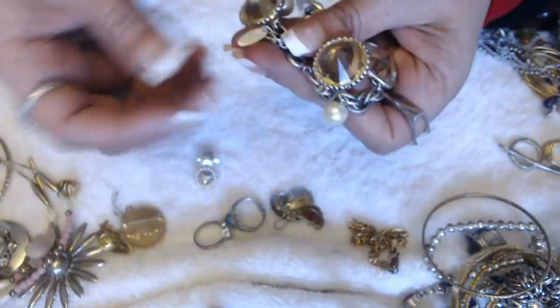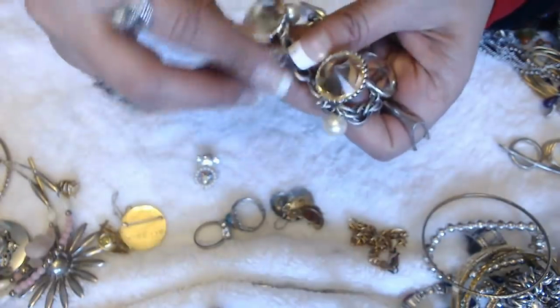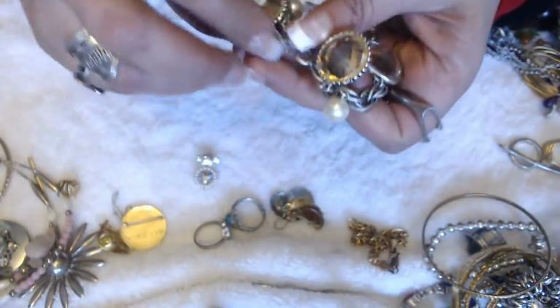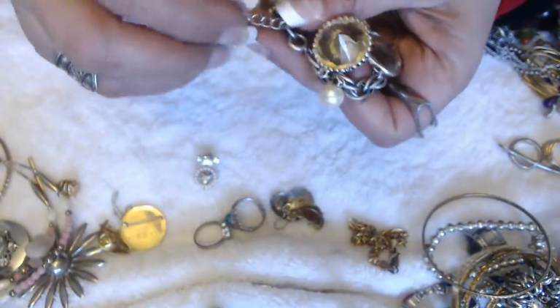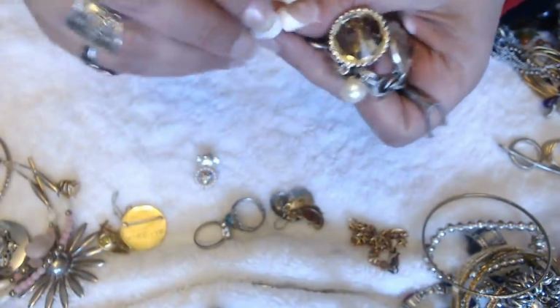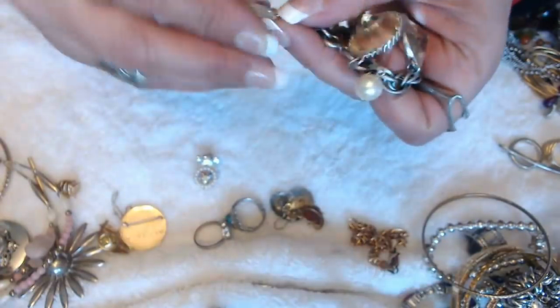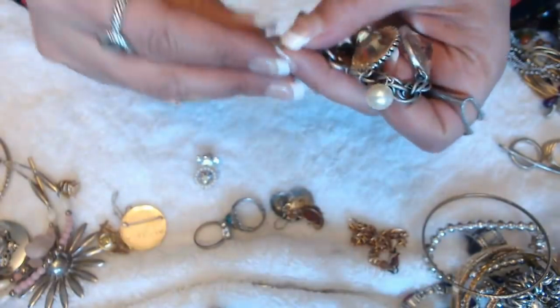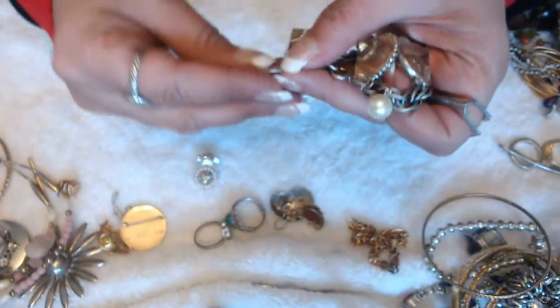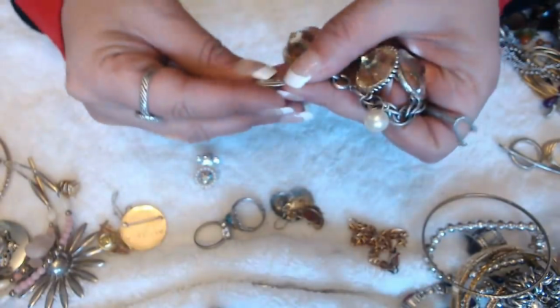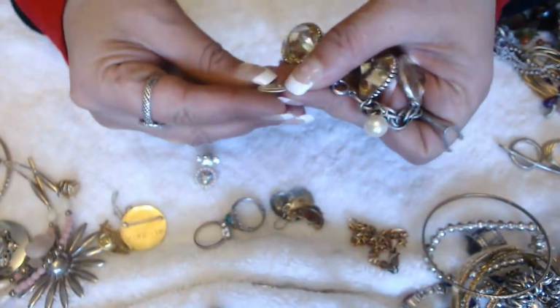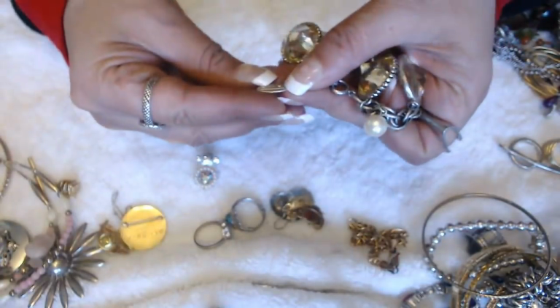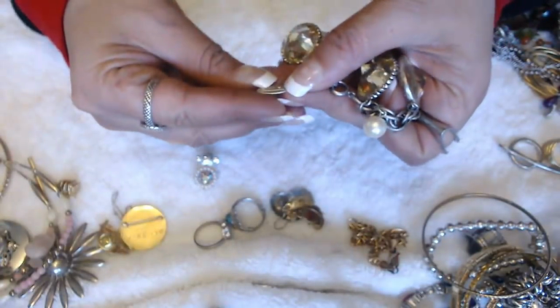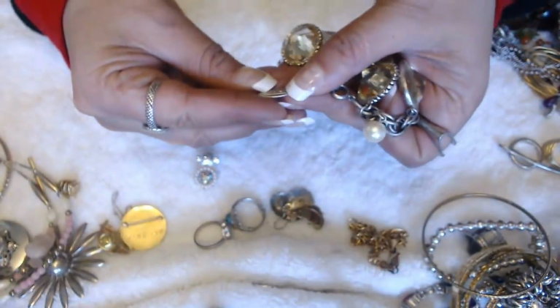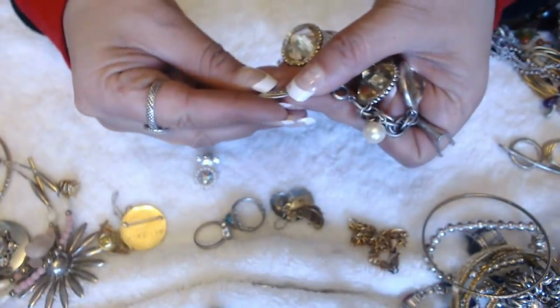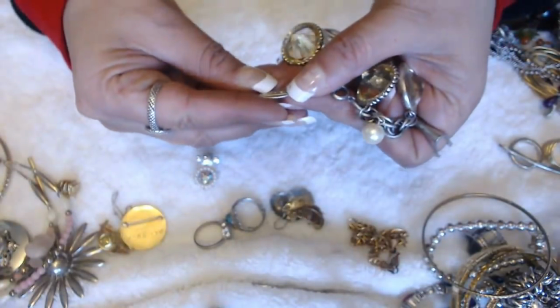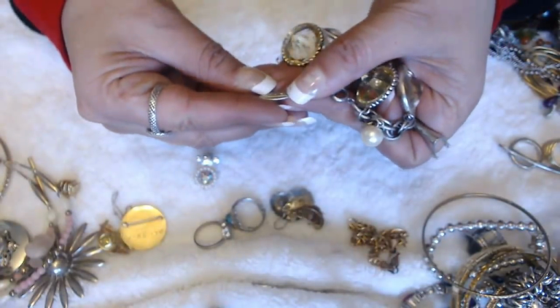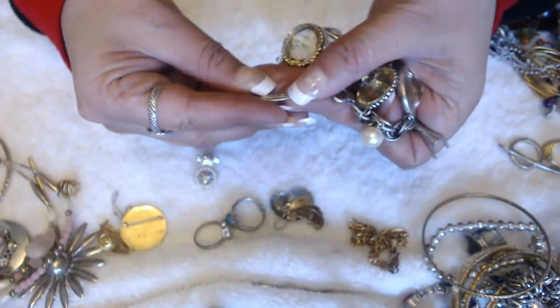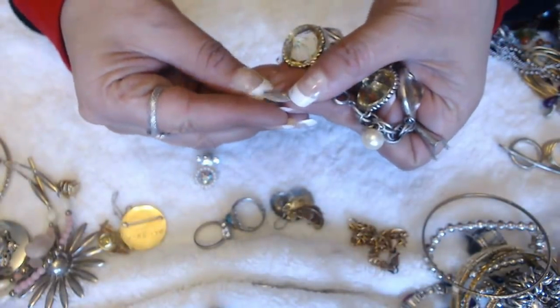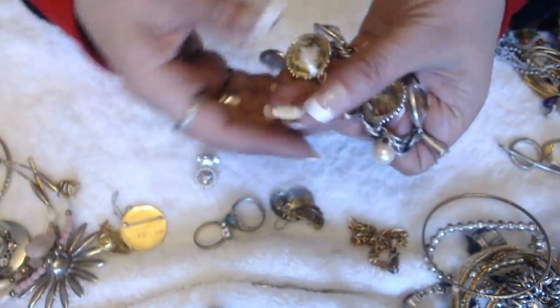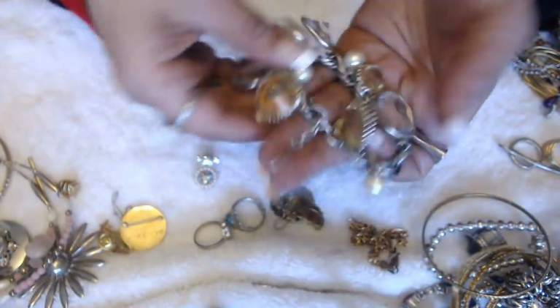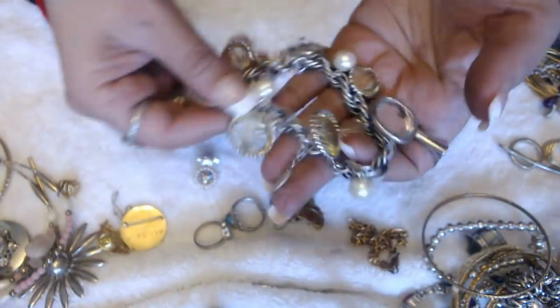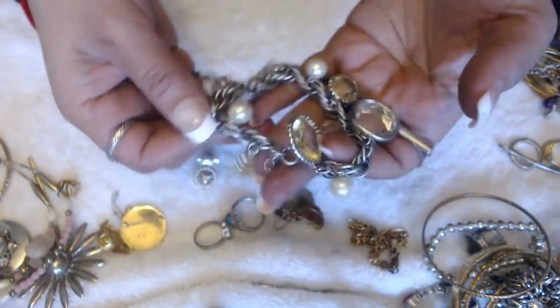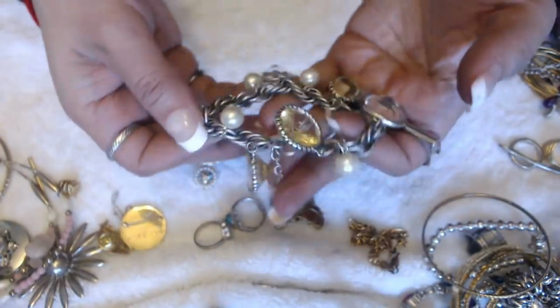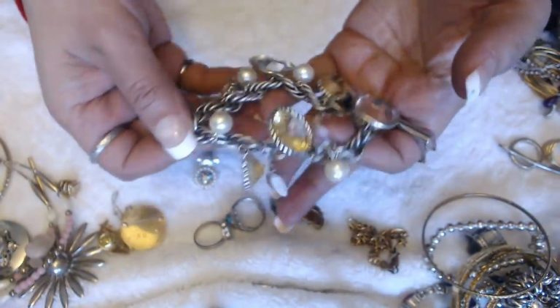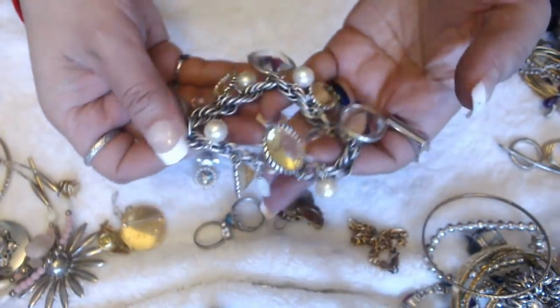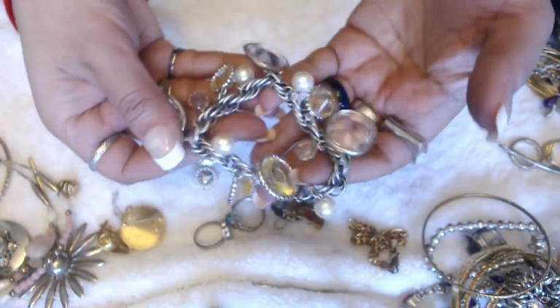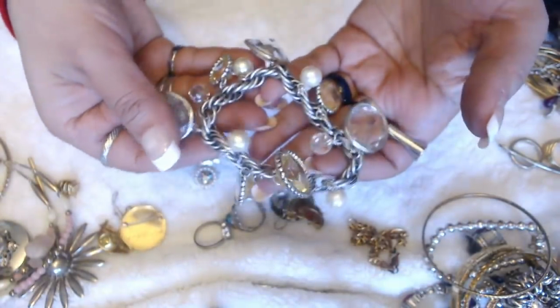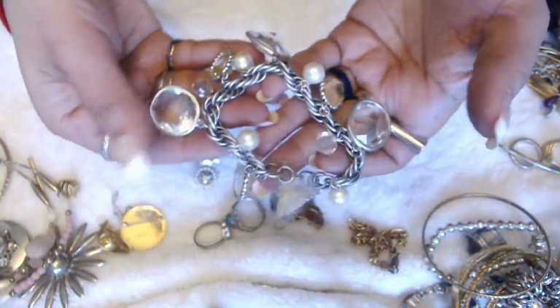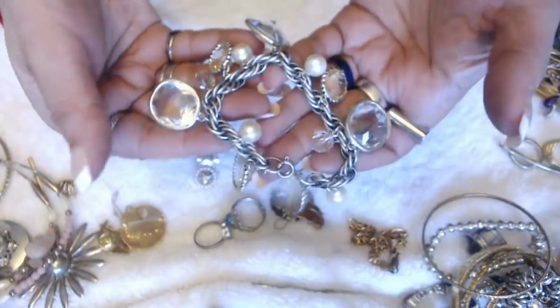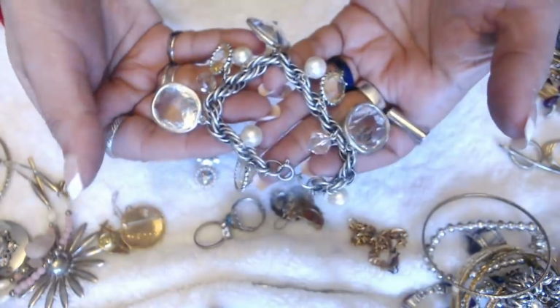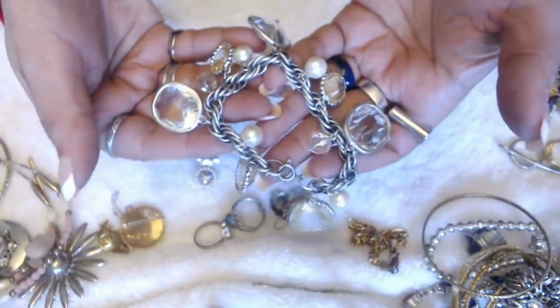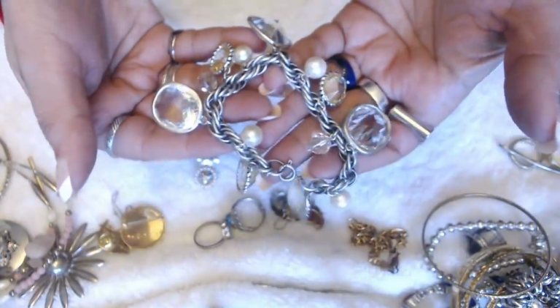Oh, I do see something — by Talbots. Pretty bracelet.